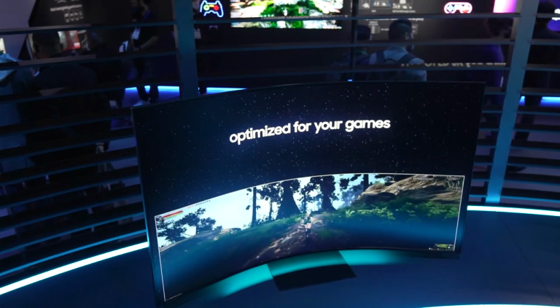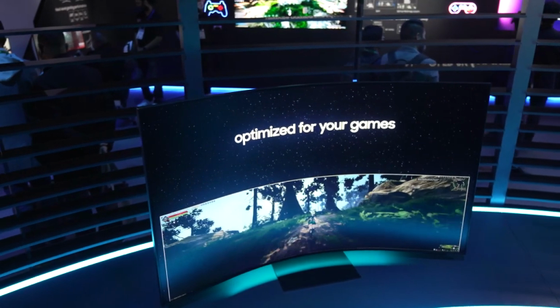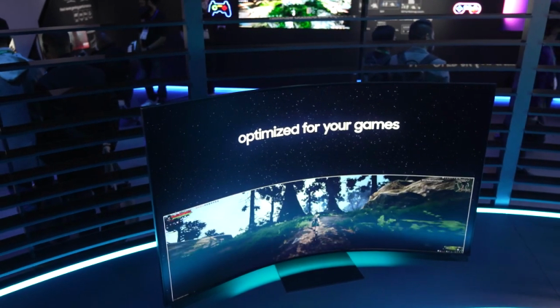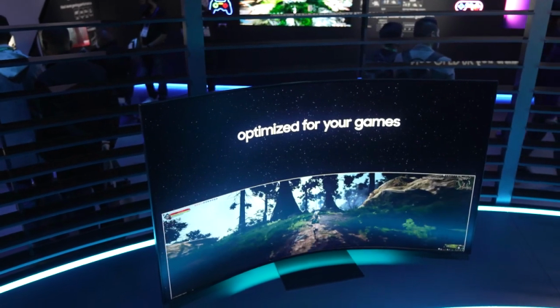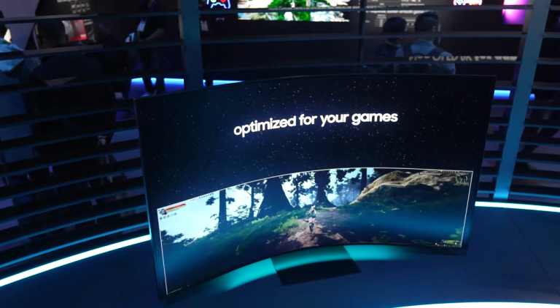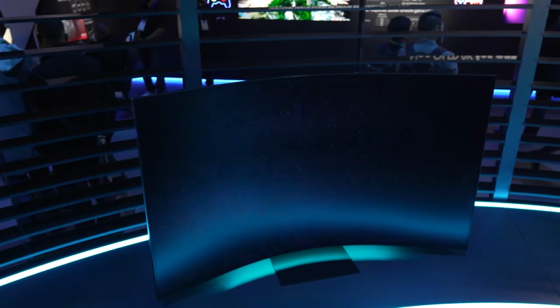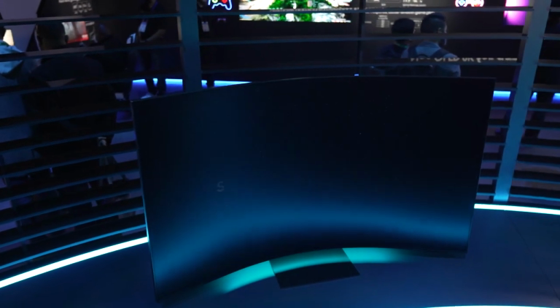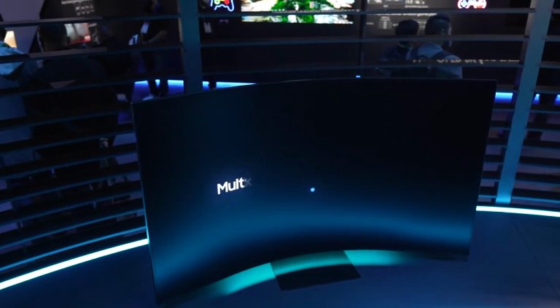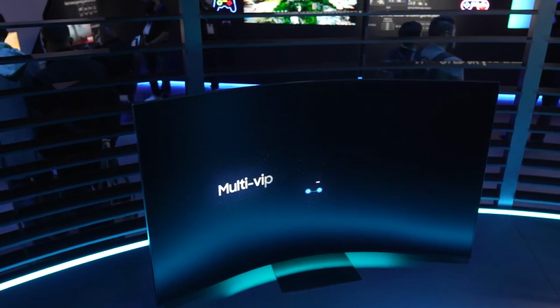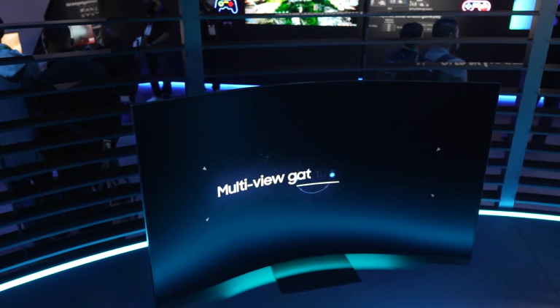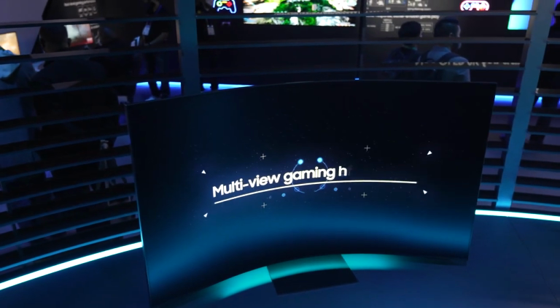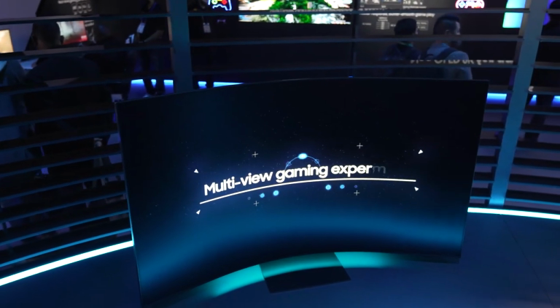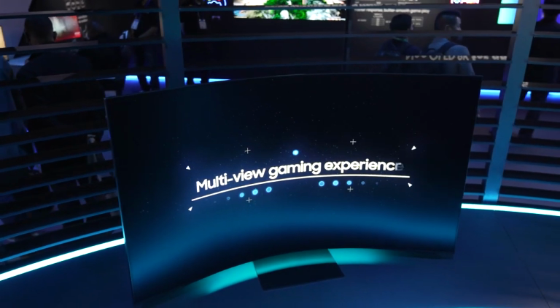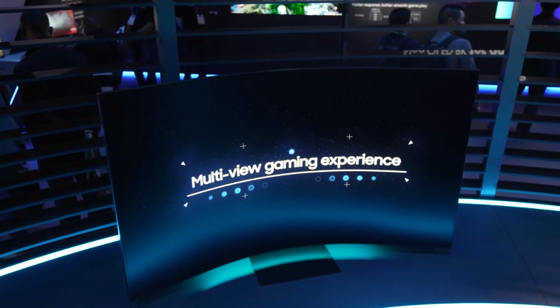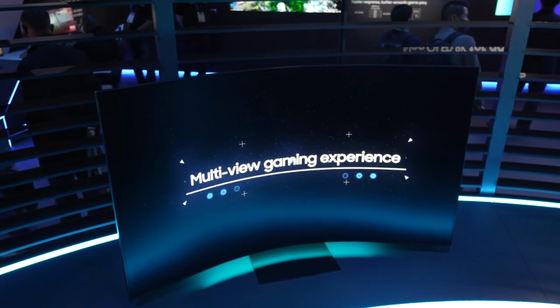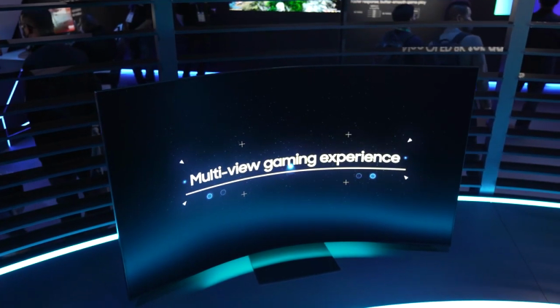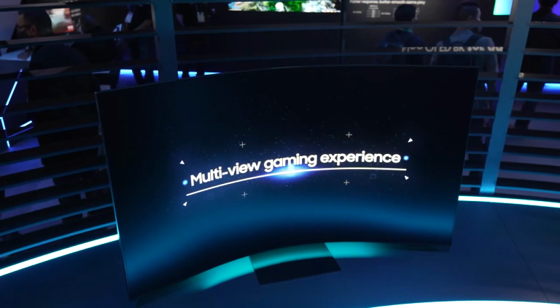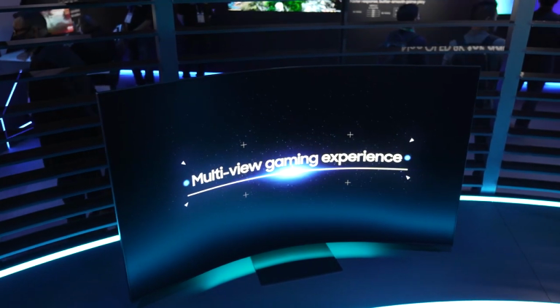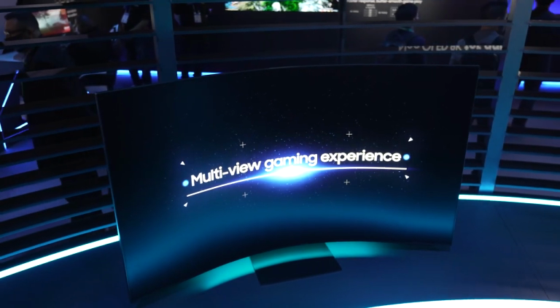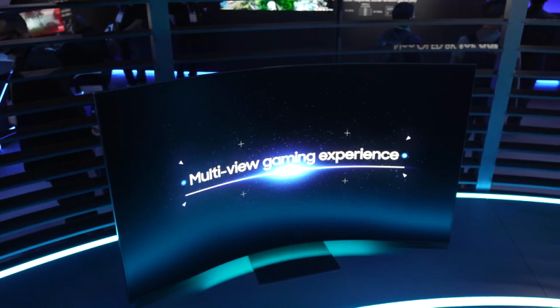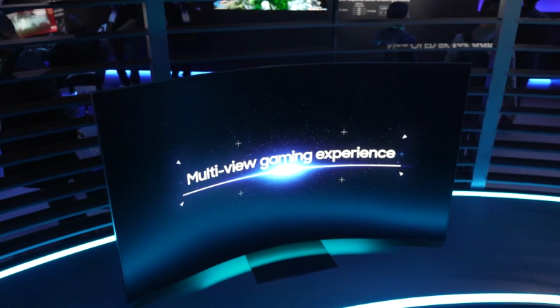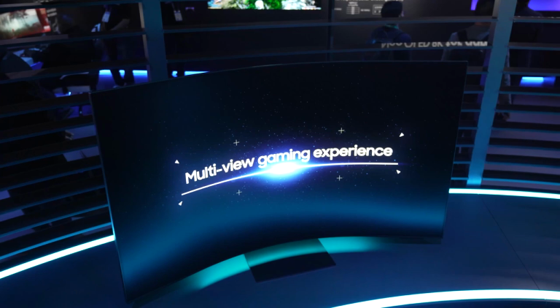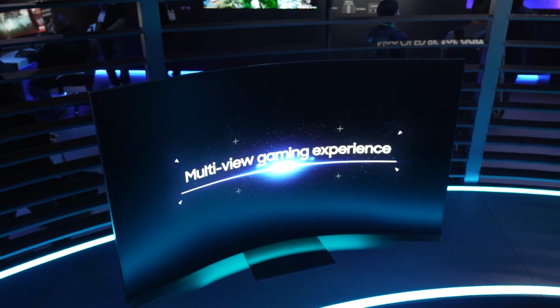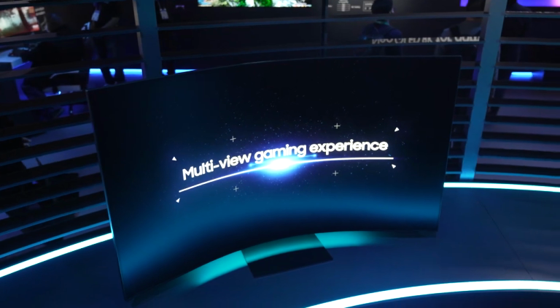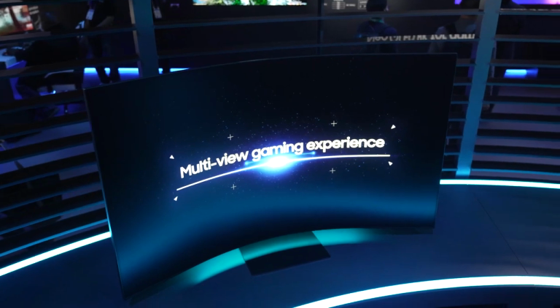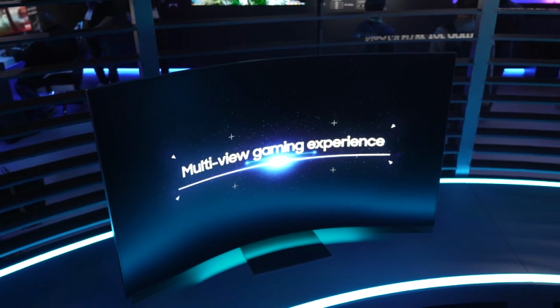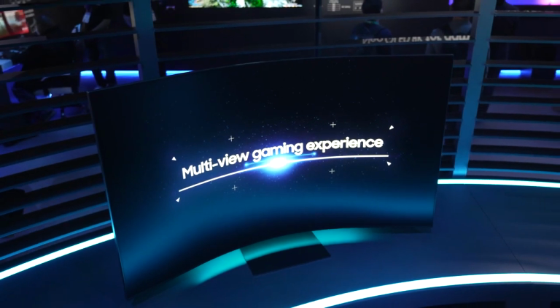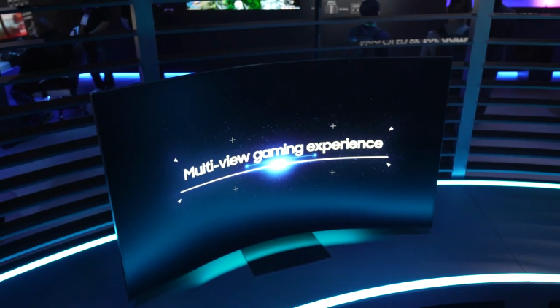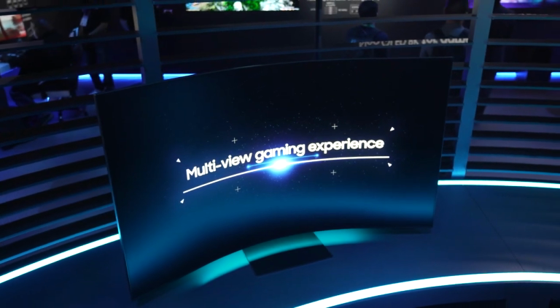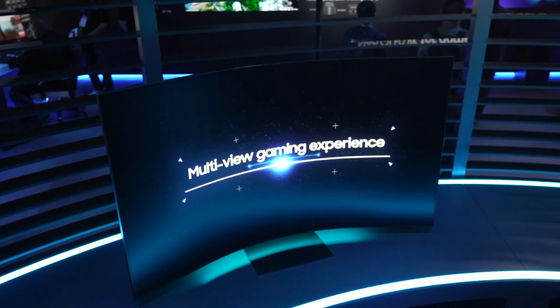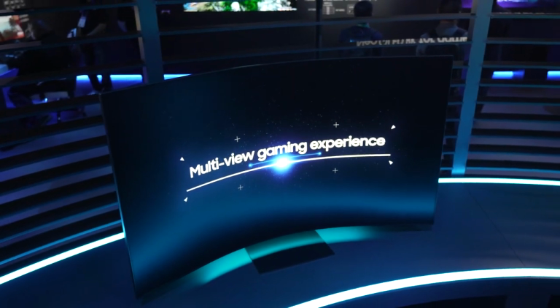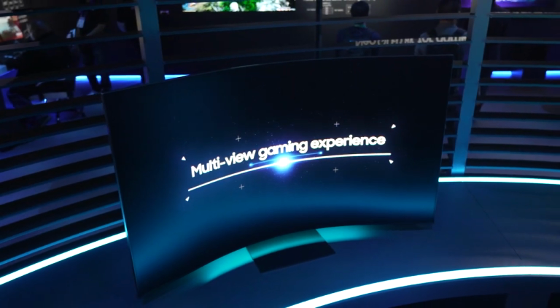Thank you for watching. For more news from CES and the rest of the tech world, visit us at tomshardware.com.